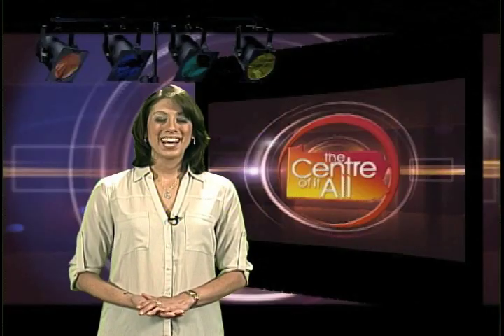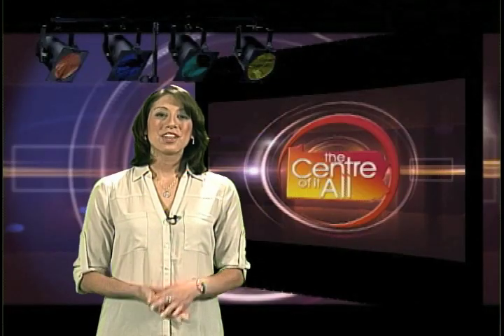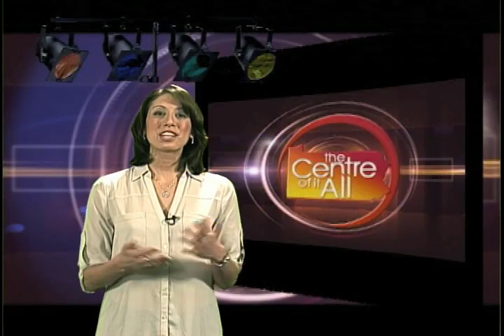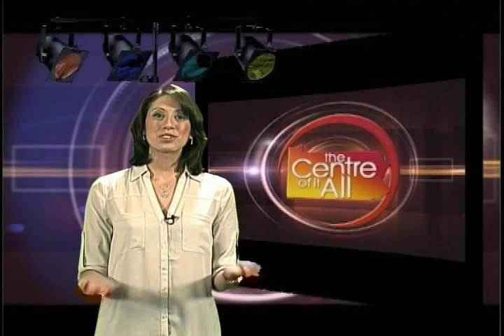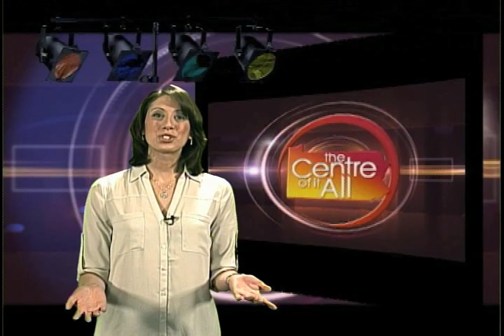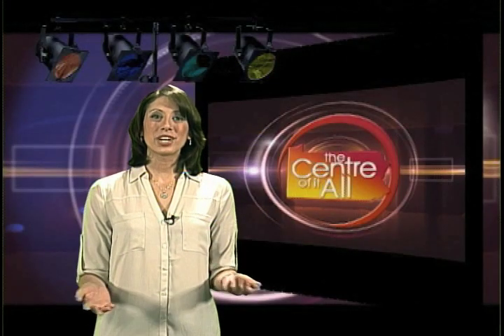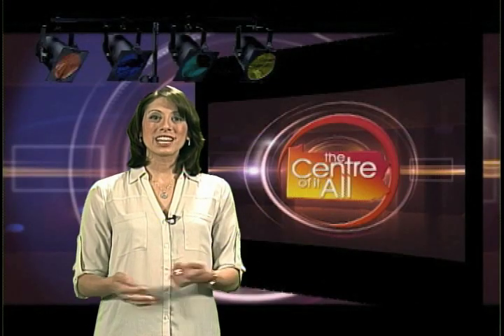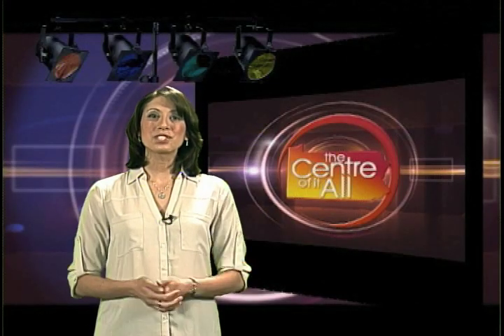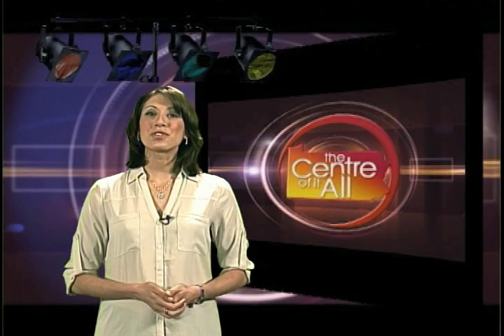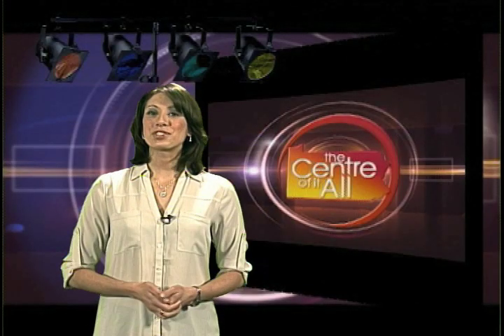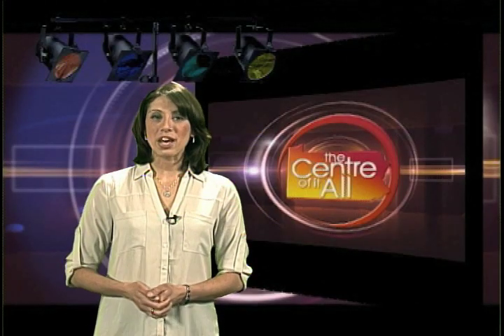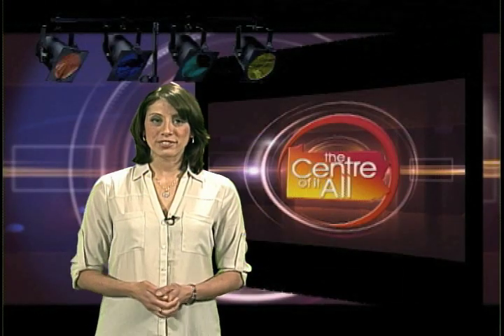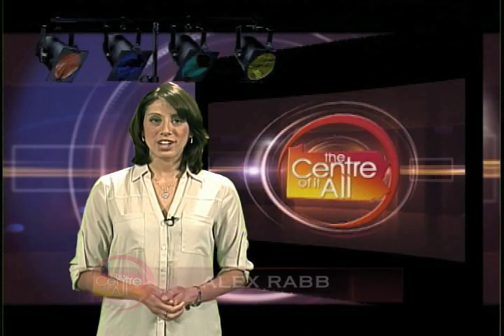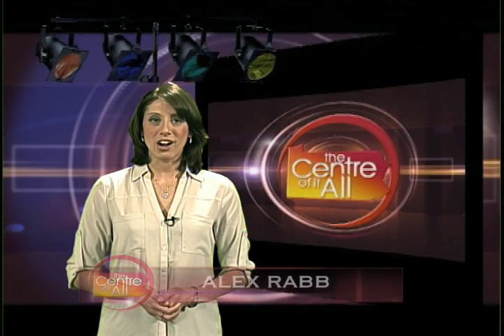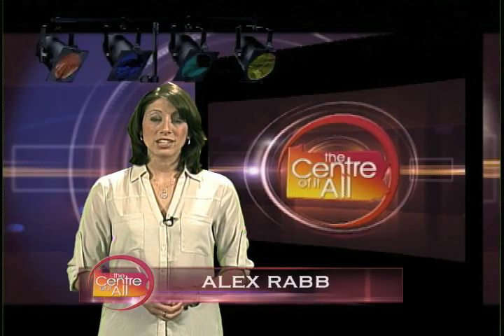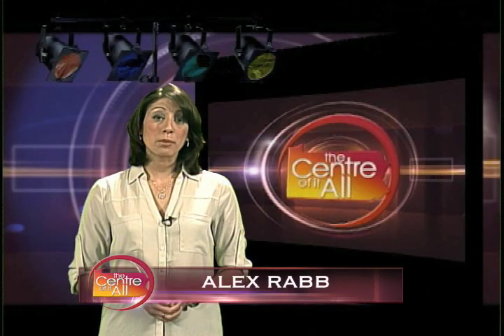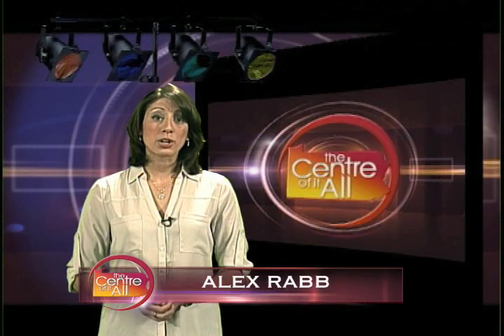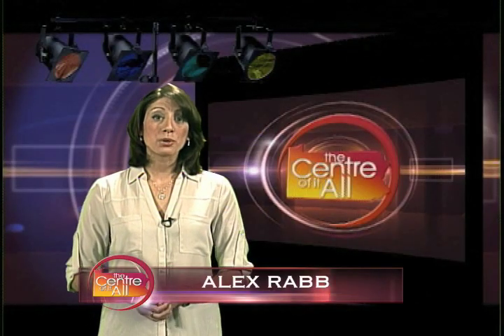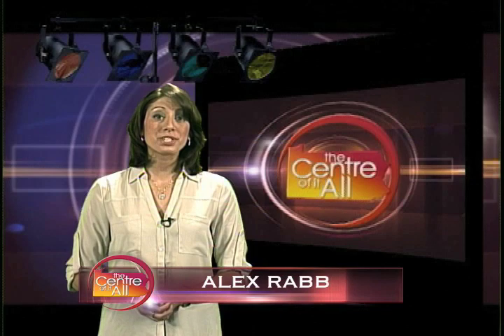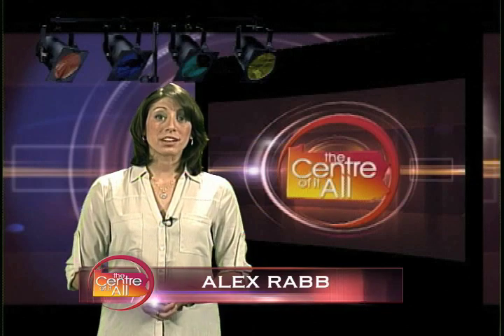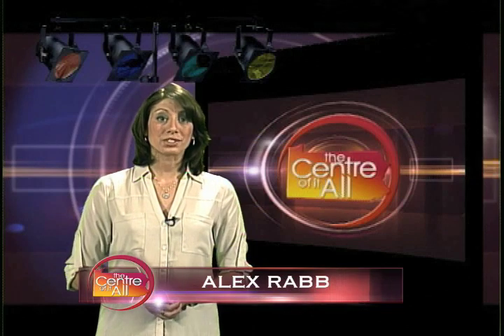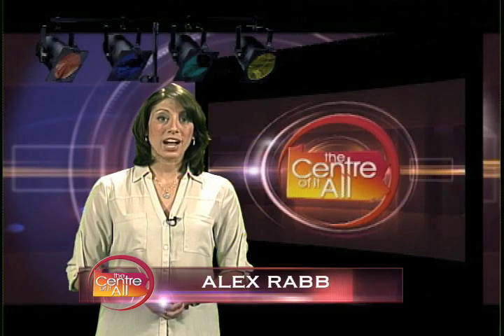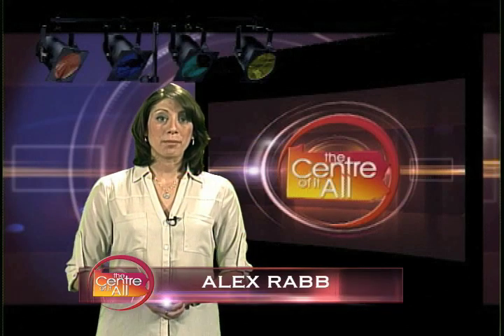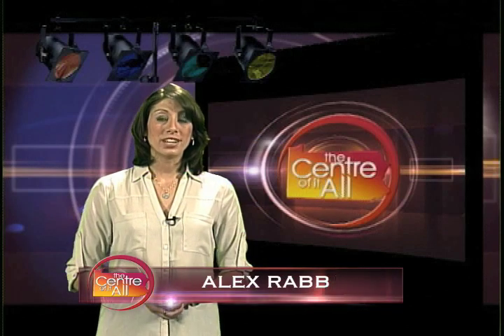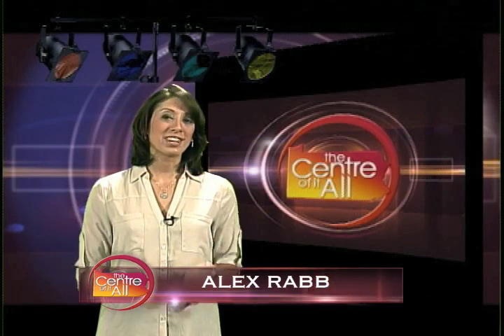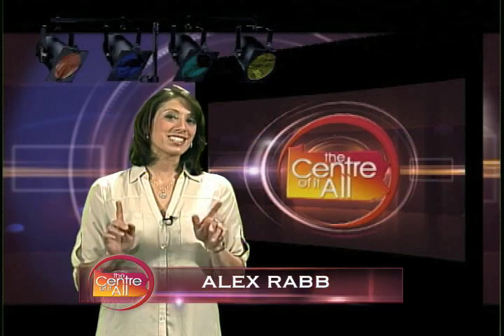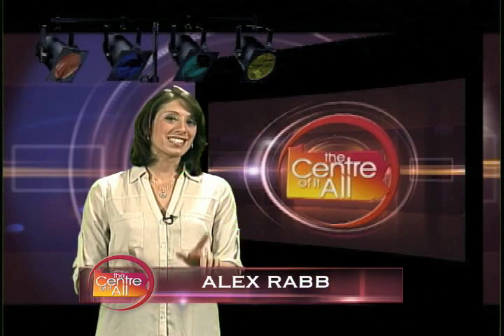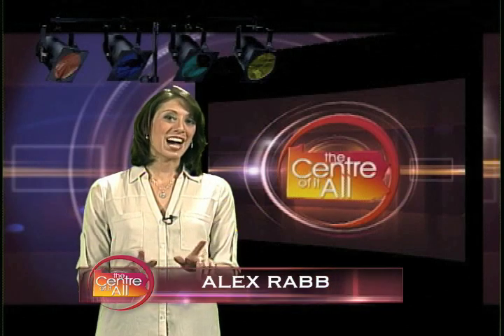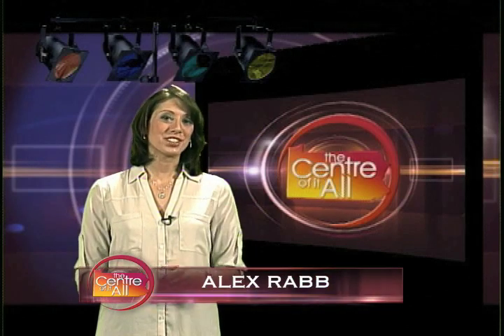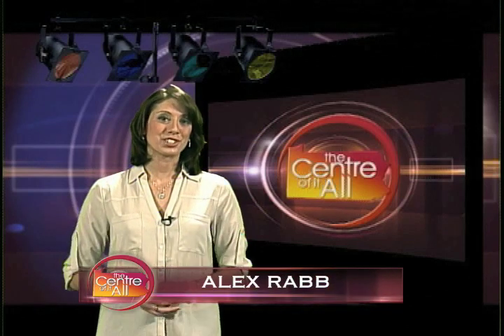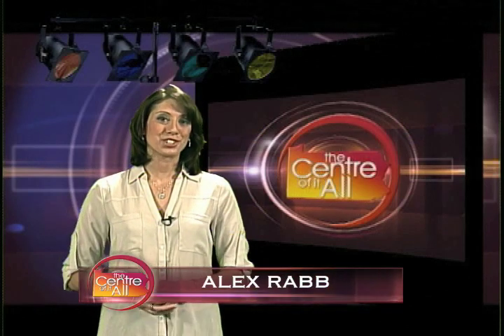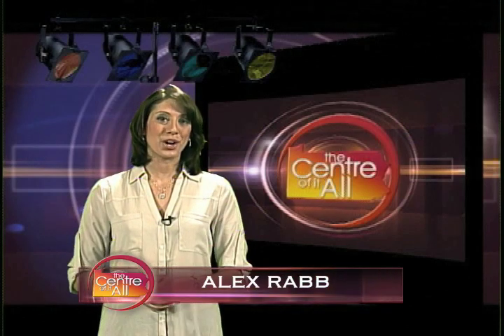Thanks for joining us for the Center of It All. I'm your host Alex Rabb. Now let's dive into the show.